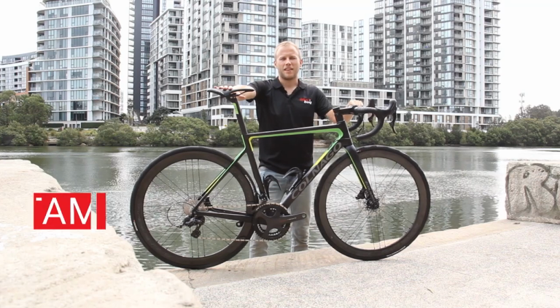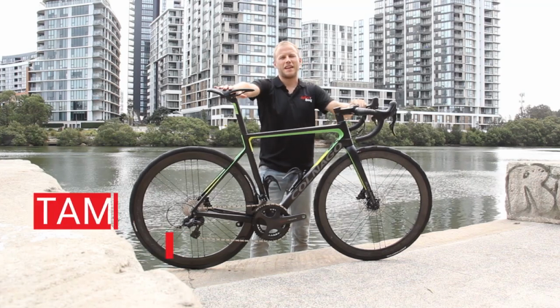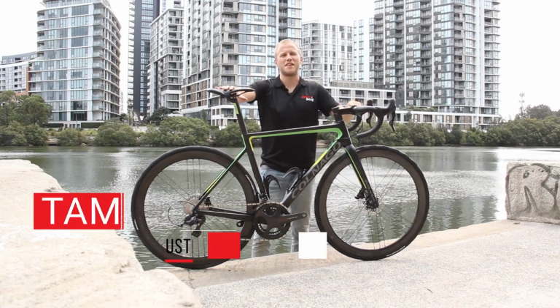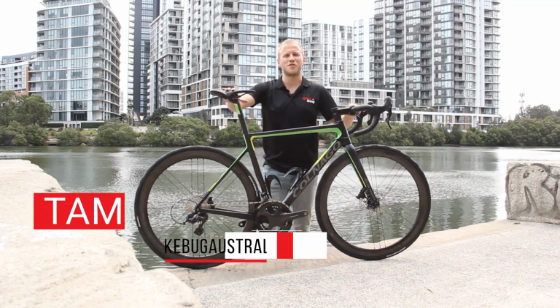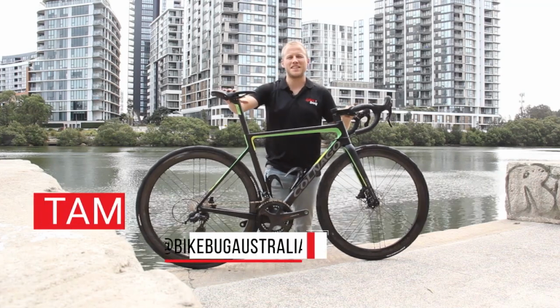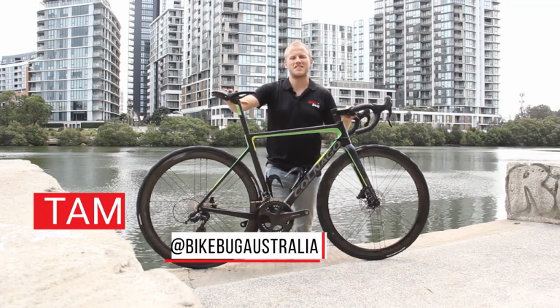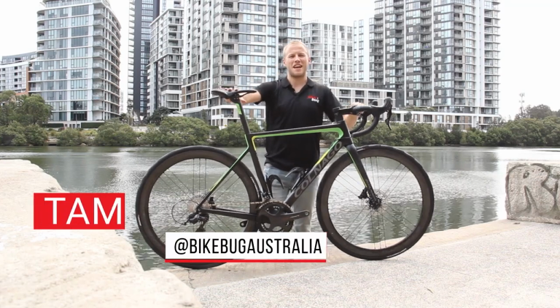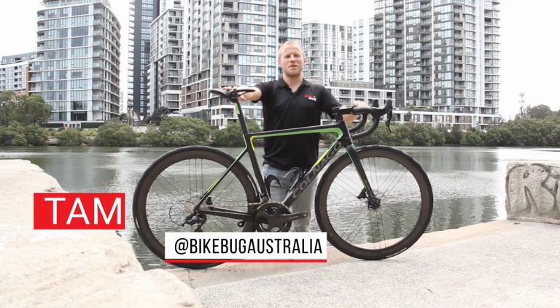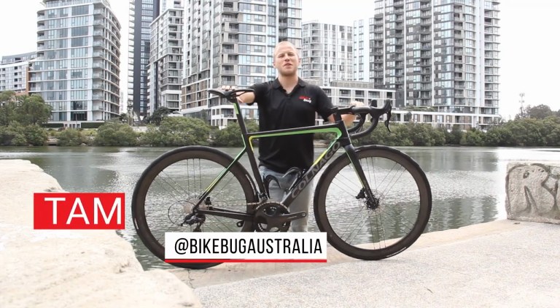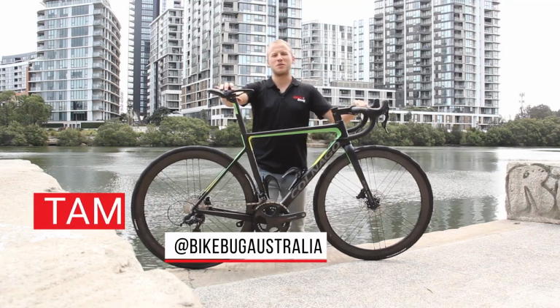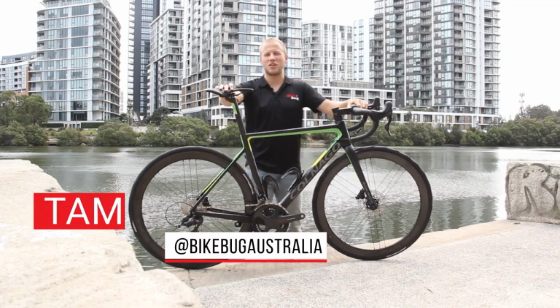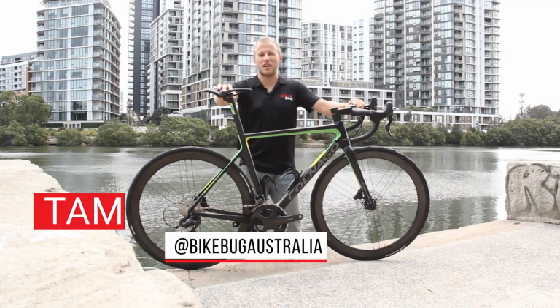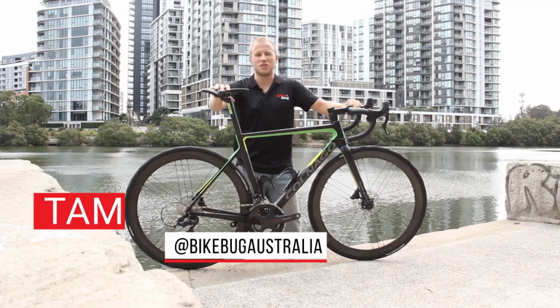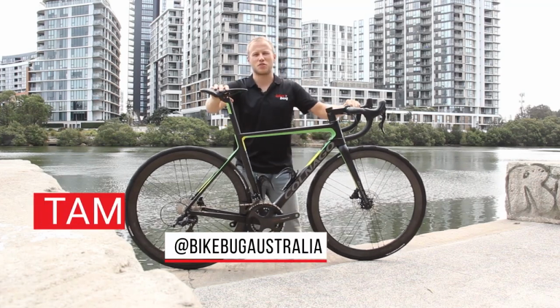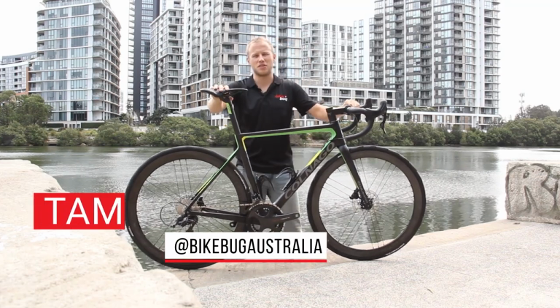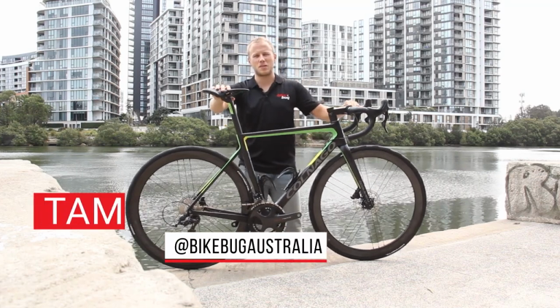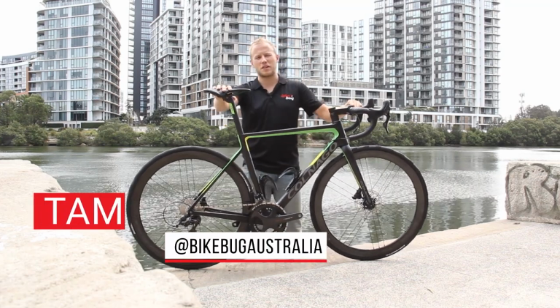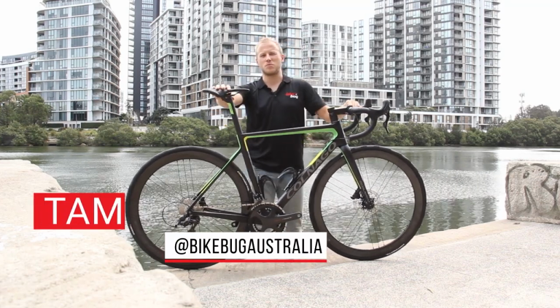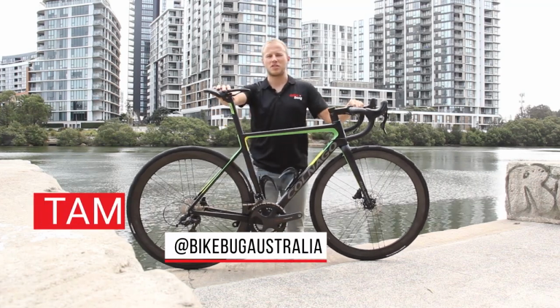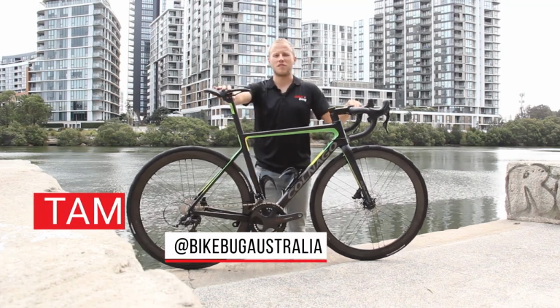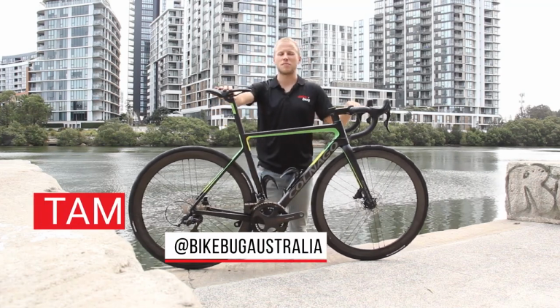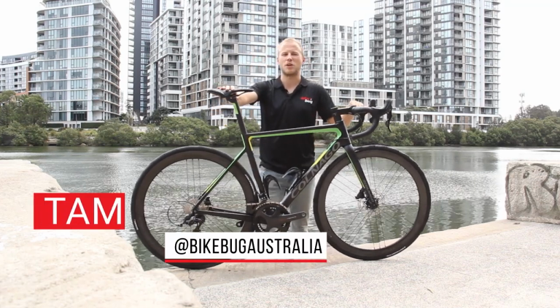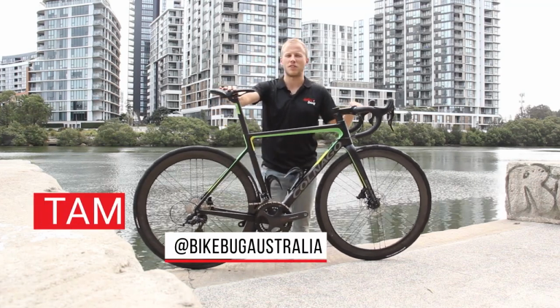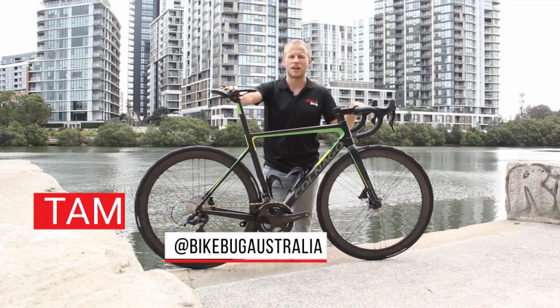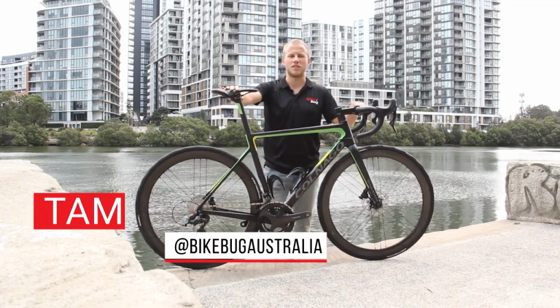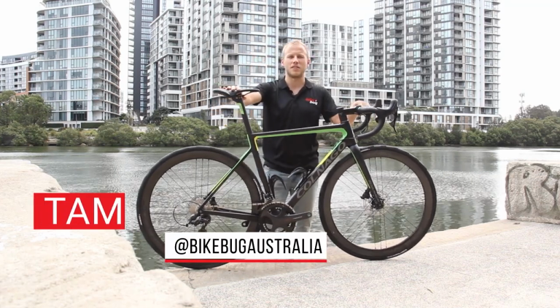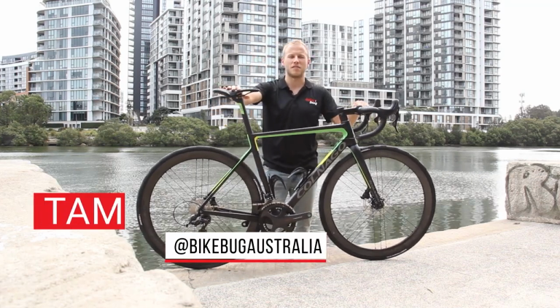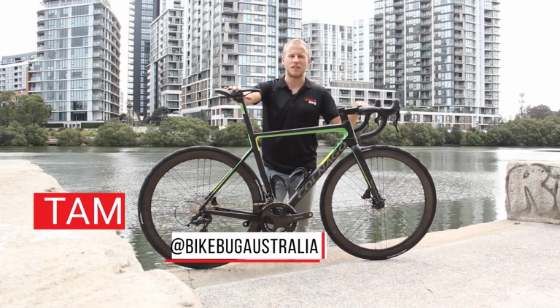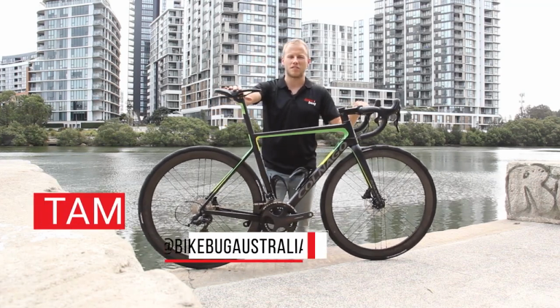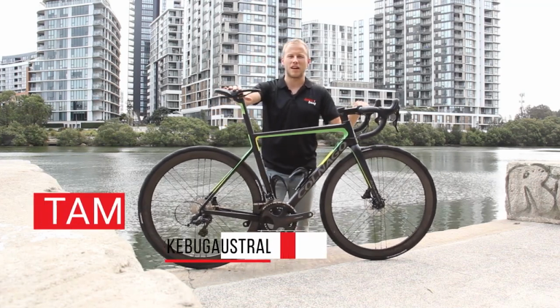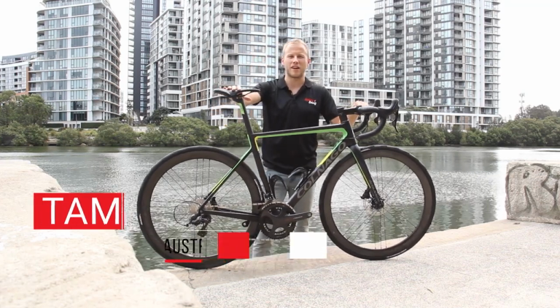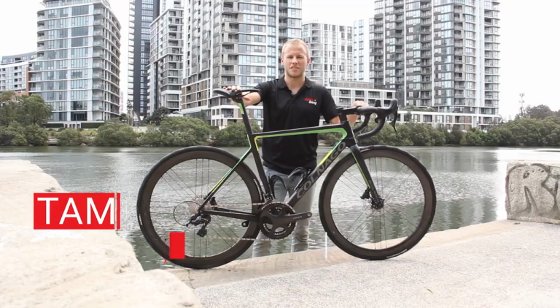Hey everyone, today we're going to be looking at a truly special machine from Colnago, the V3RS.